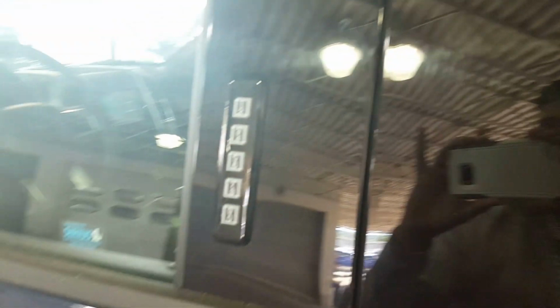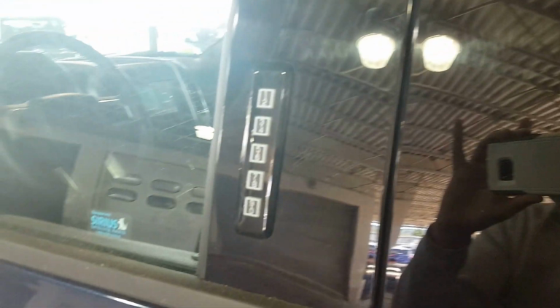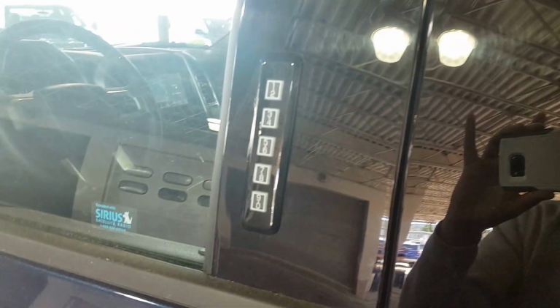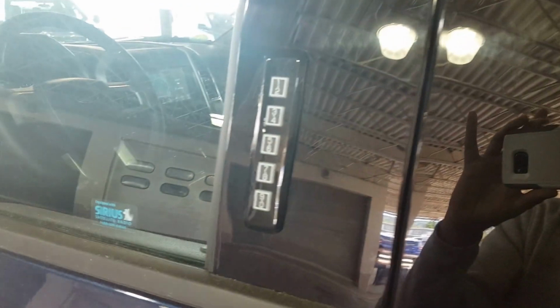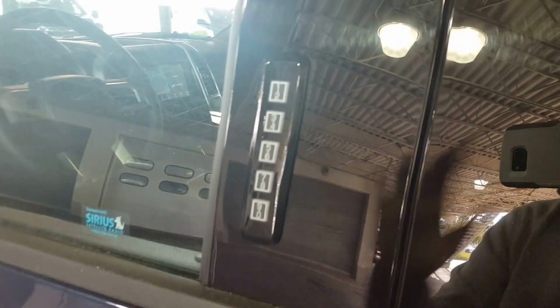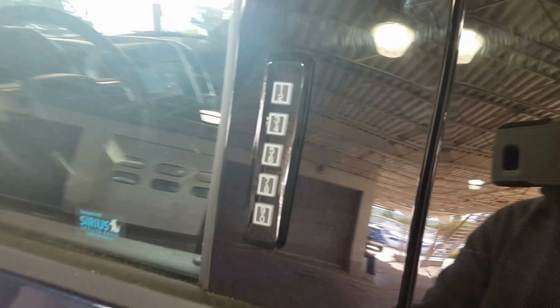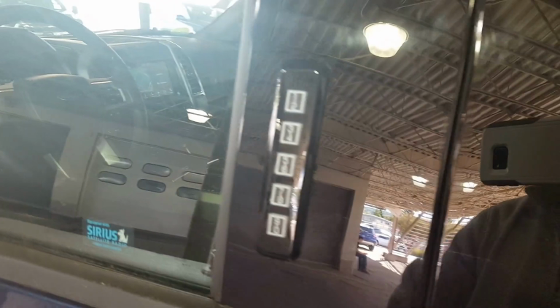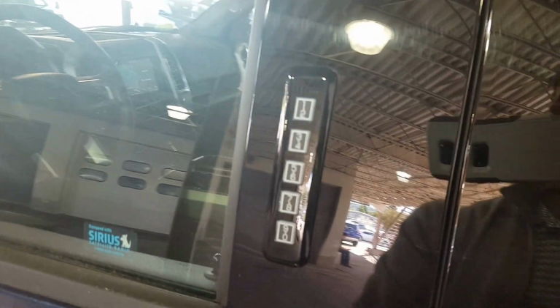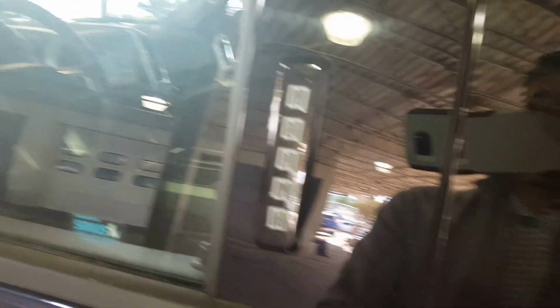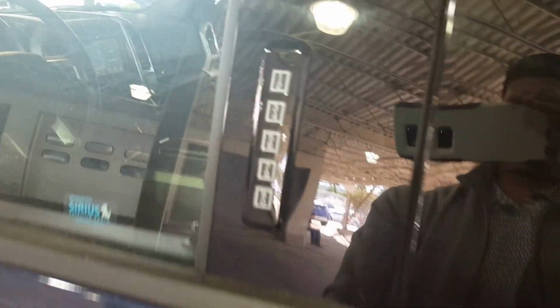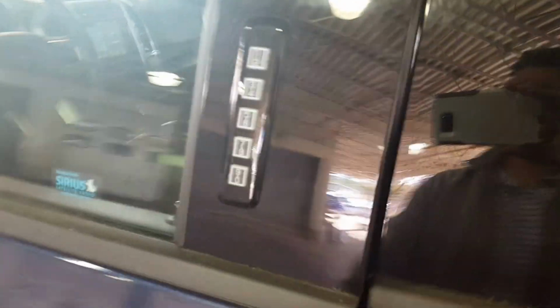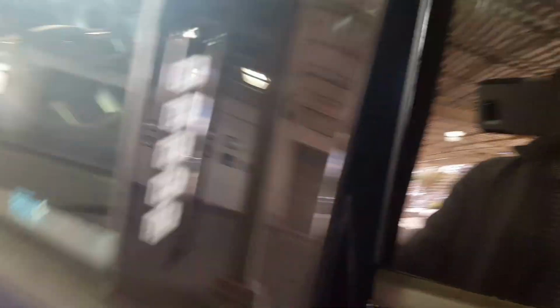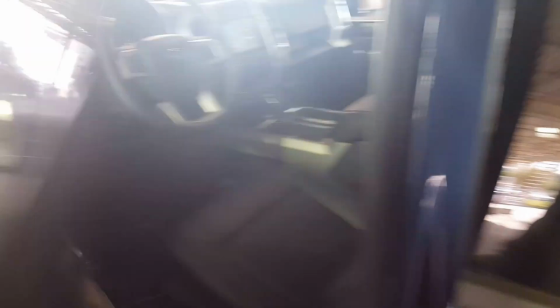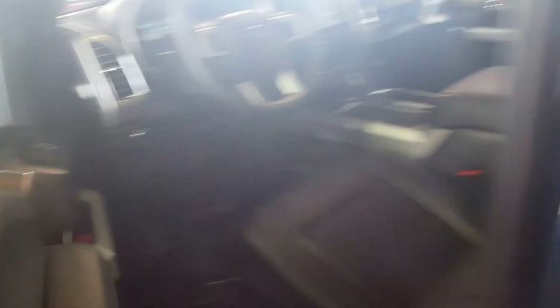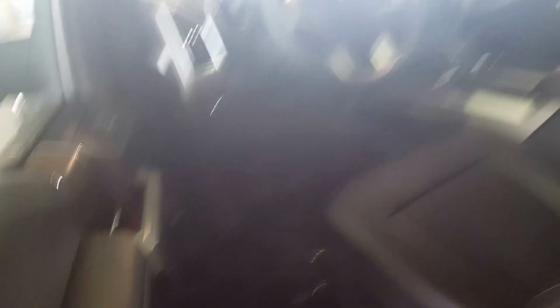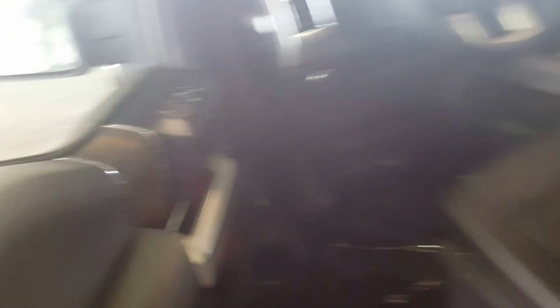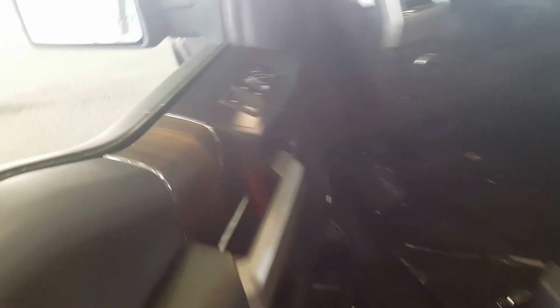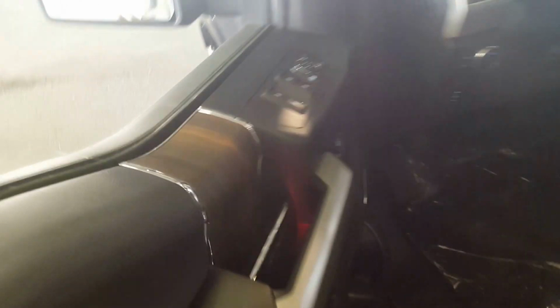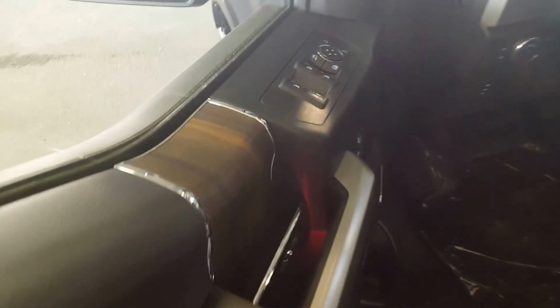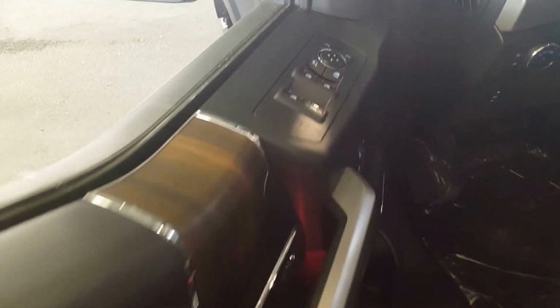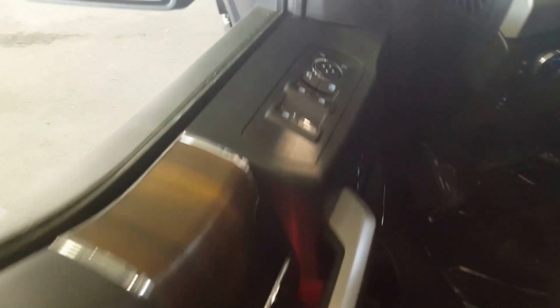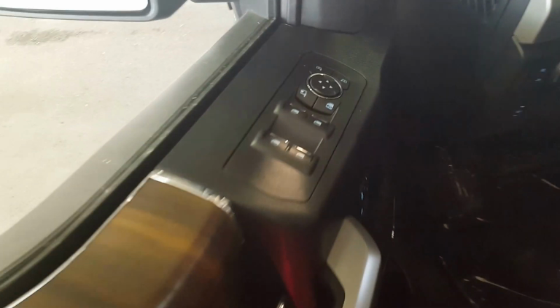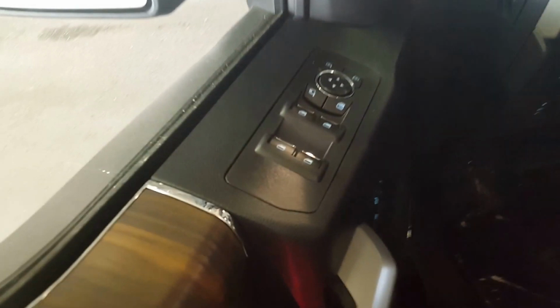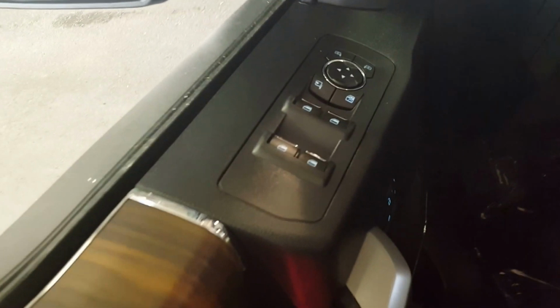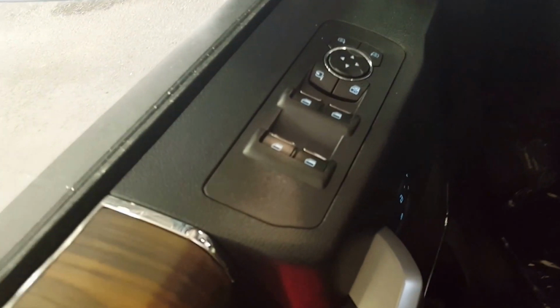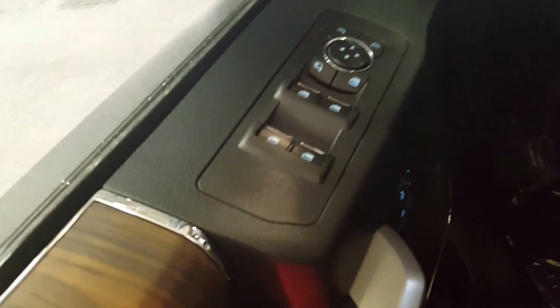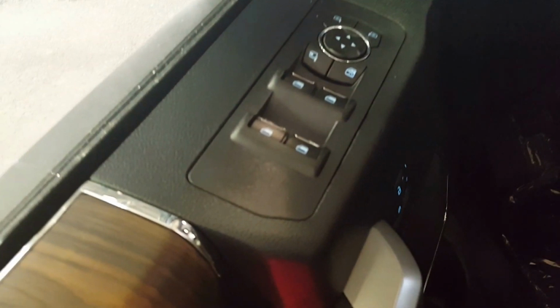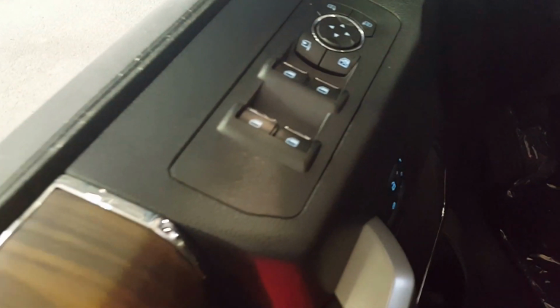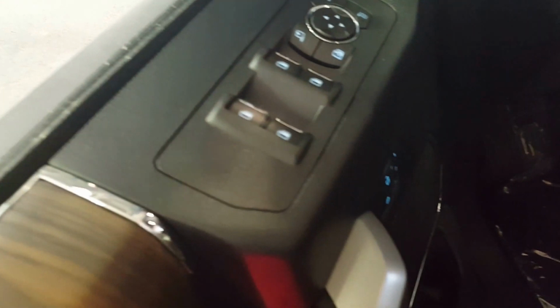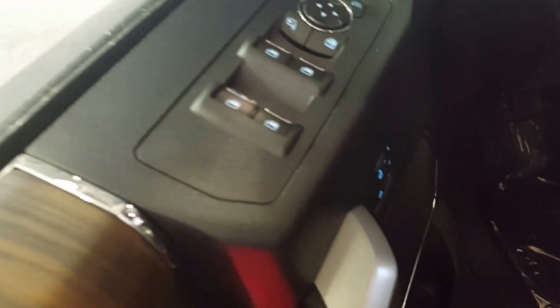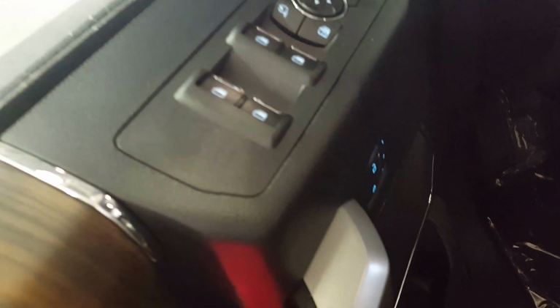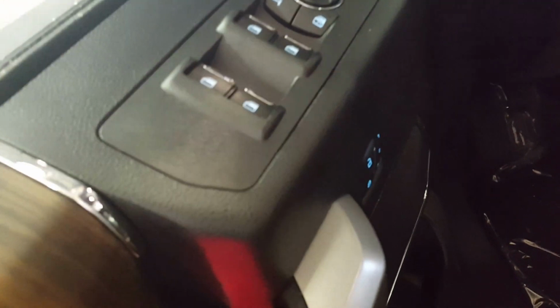On your door panel you have your keyless entry, power windows, power mirrors, and your power locks.